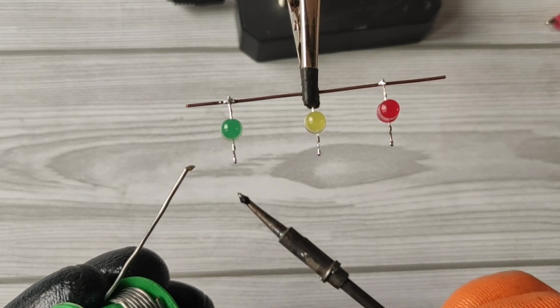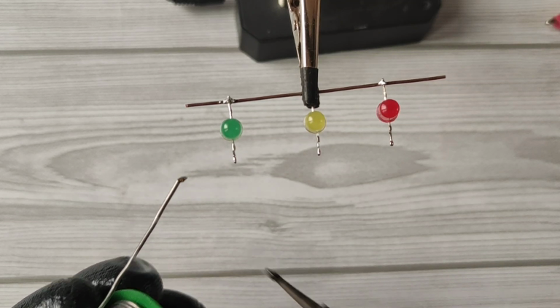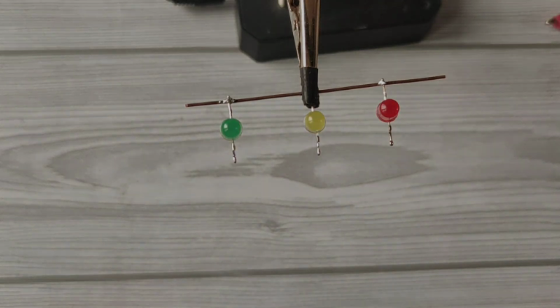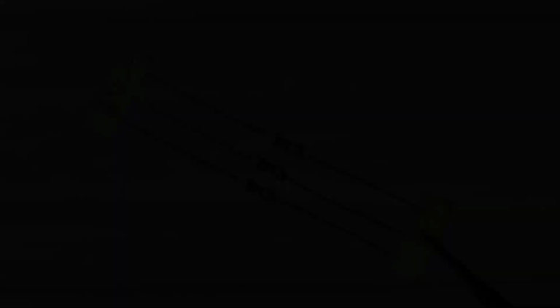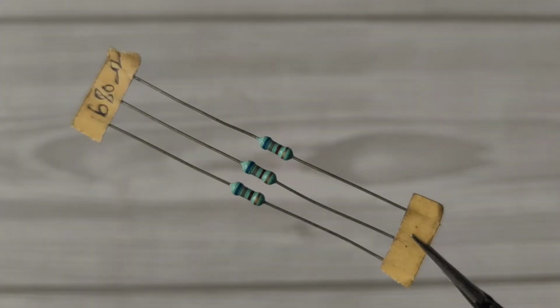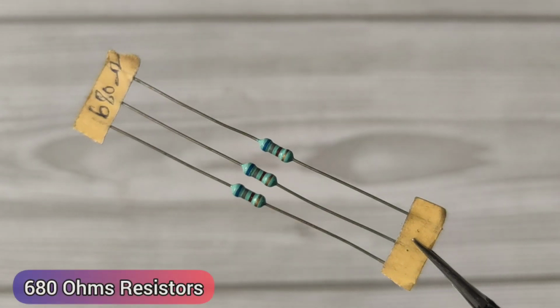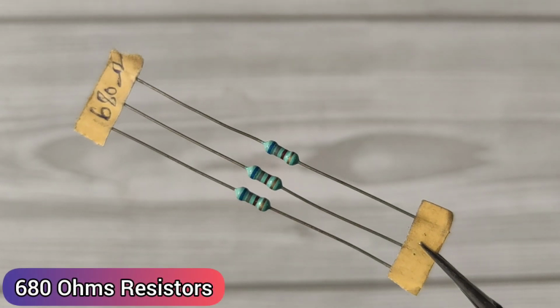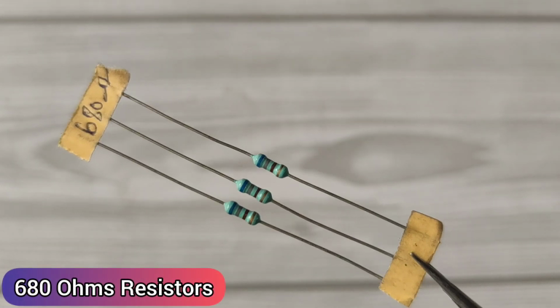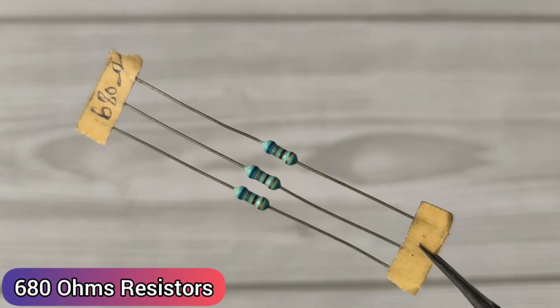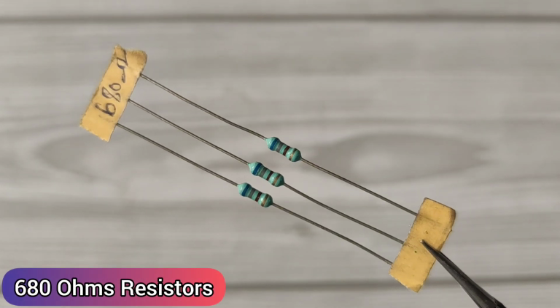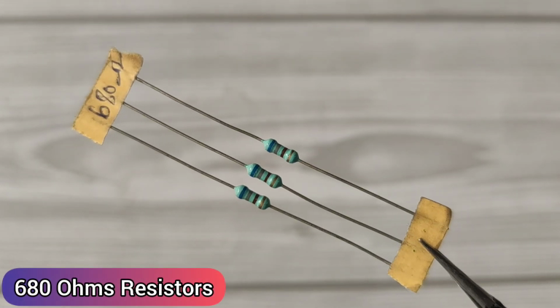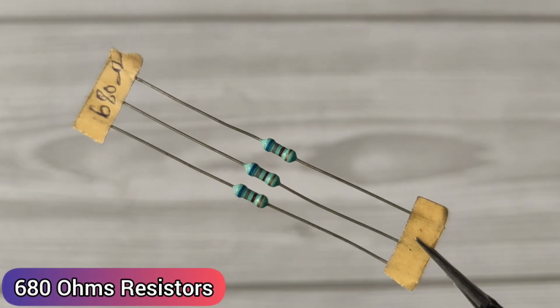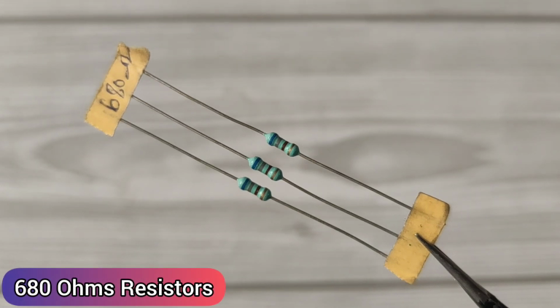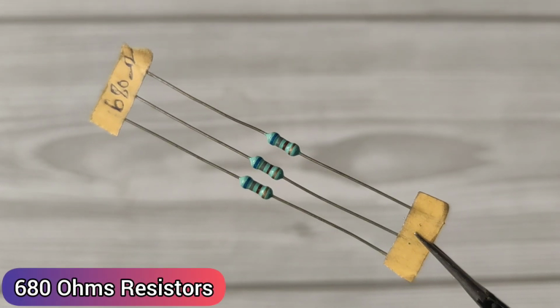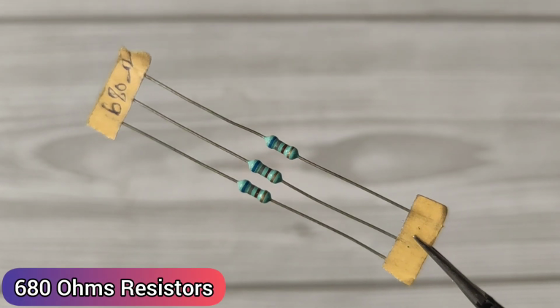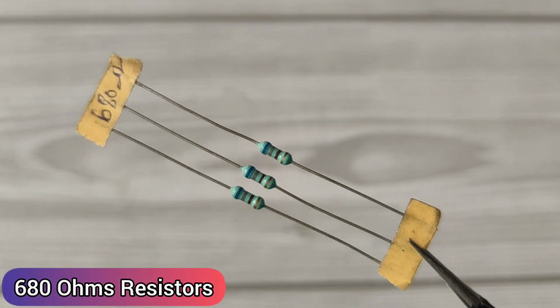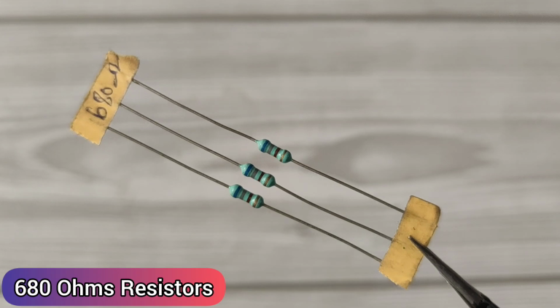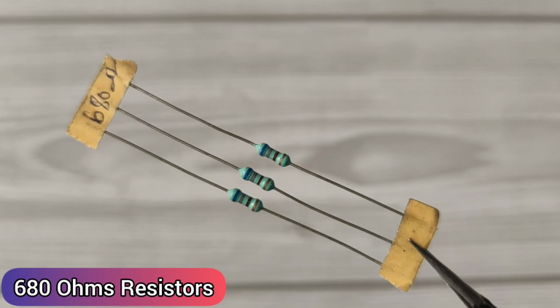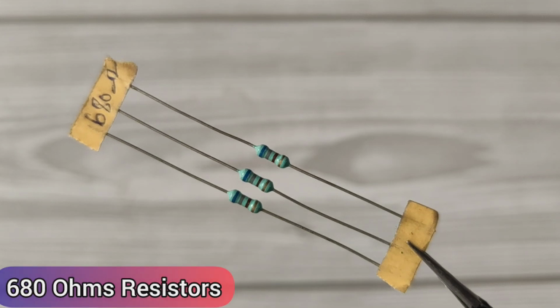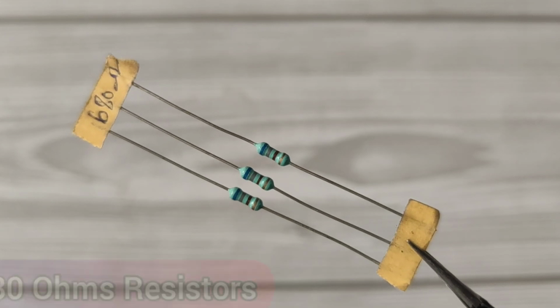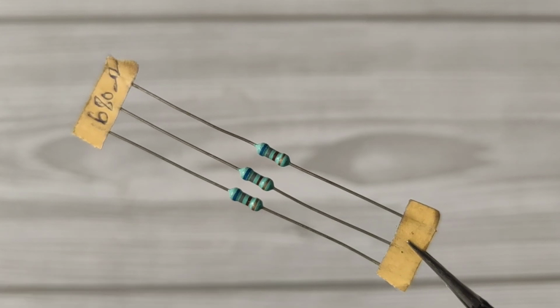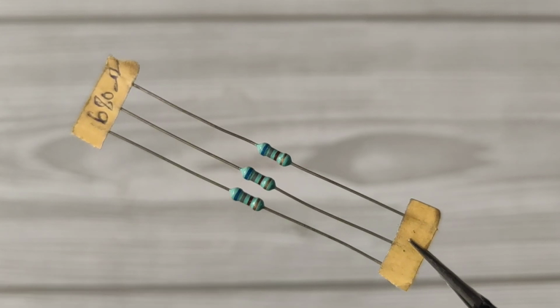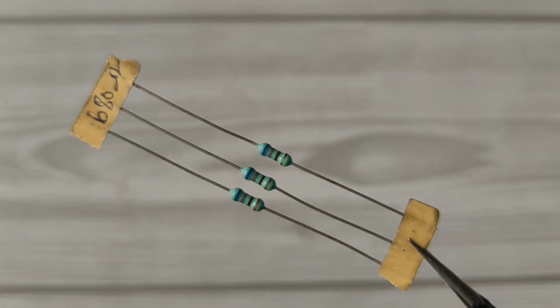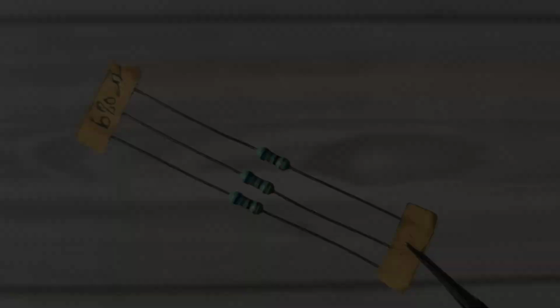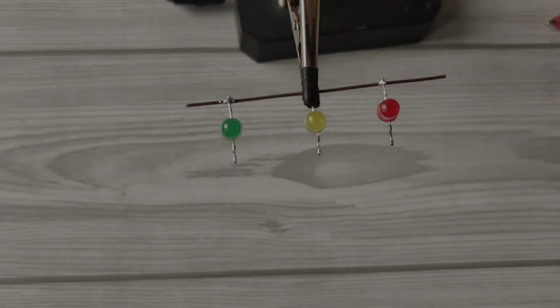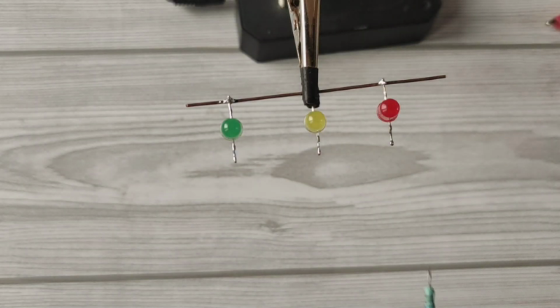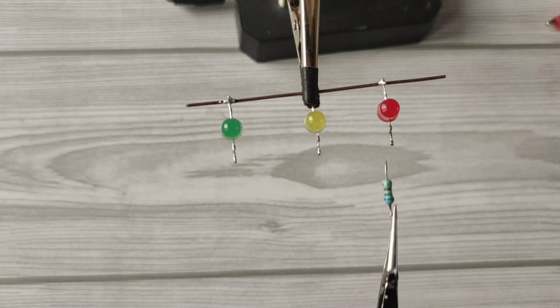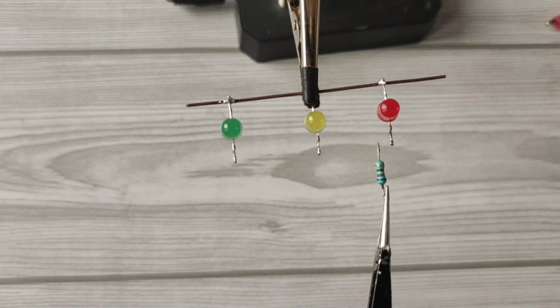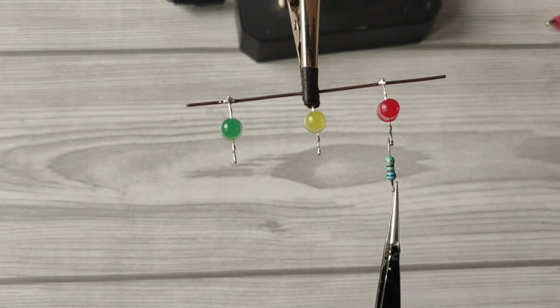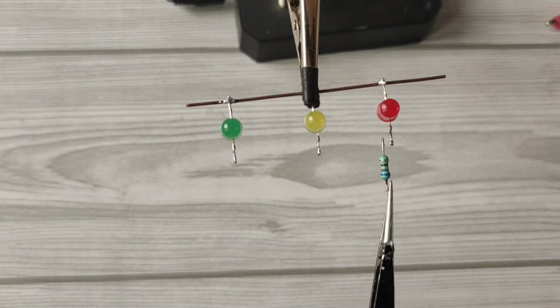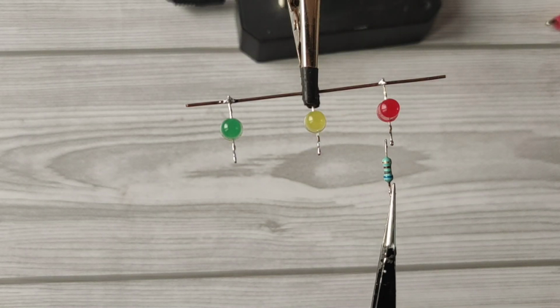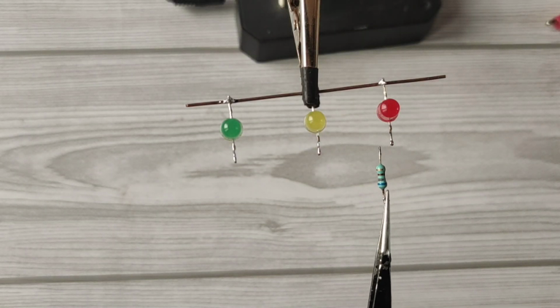Take 3 pieces of 680 ohm resistors and solder on all LEDs positive.